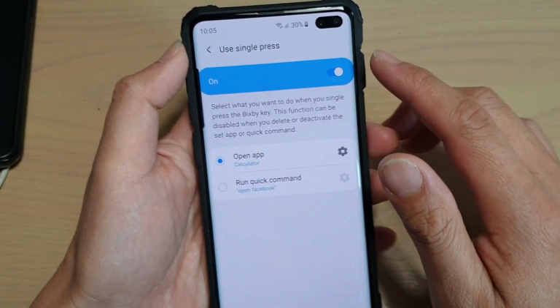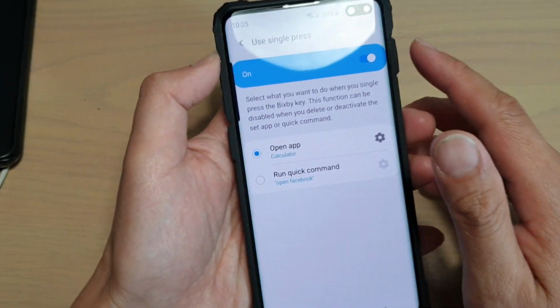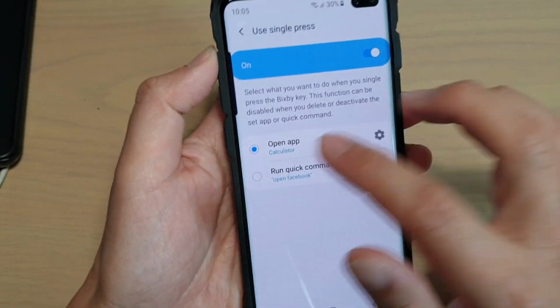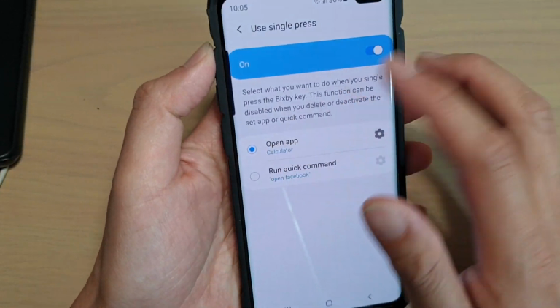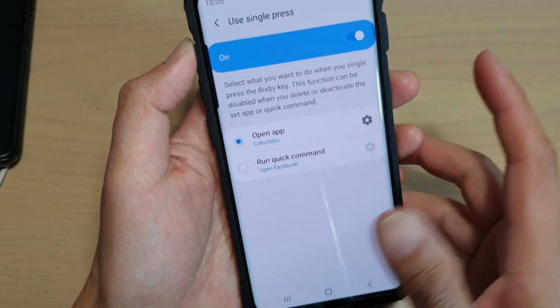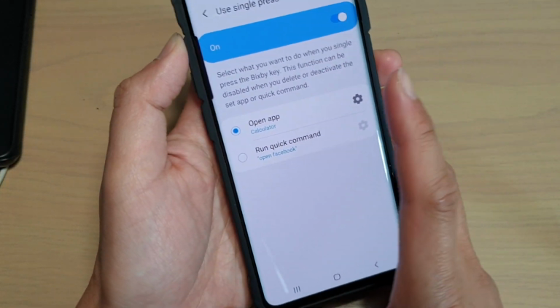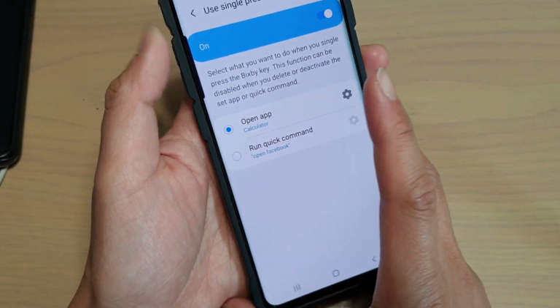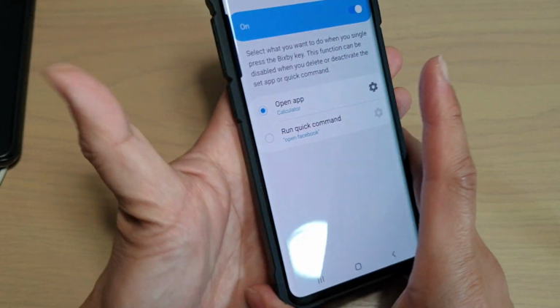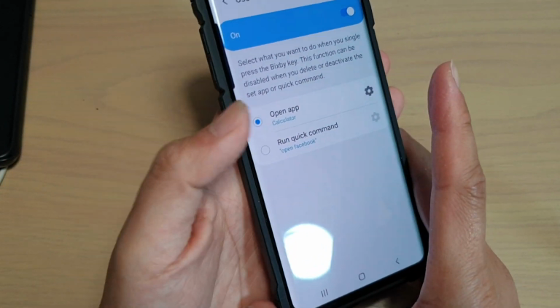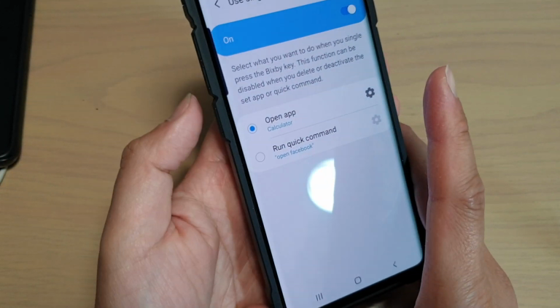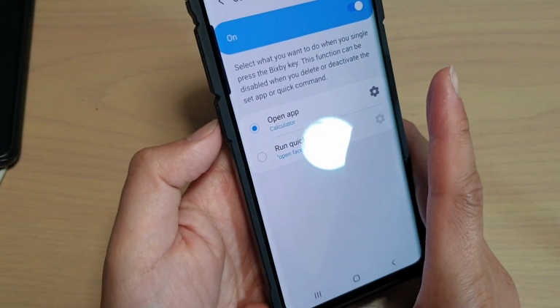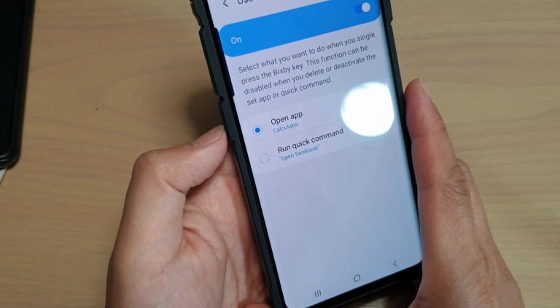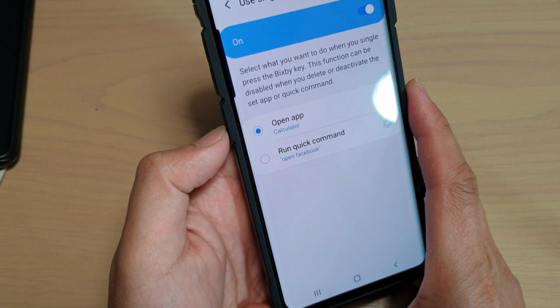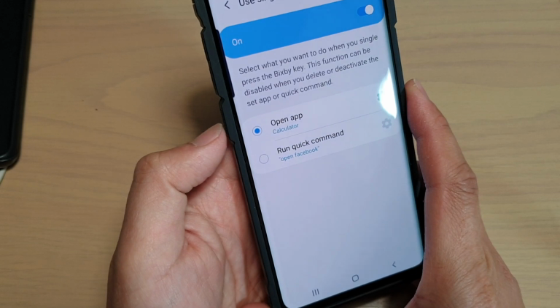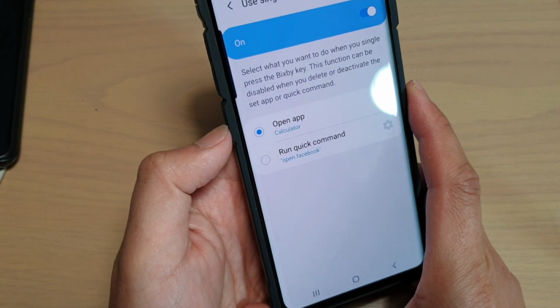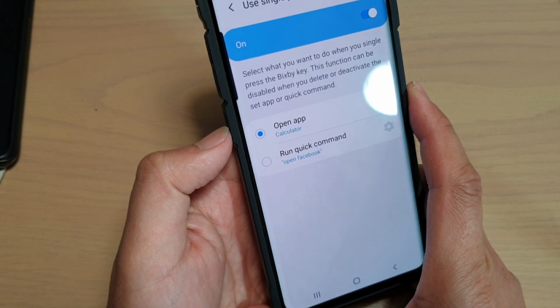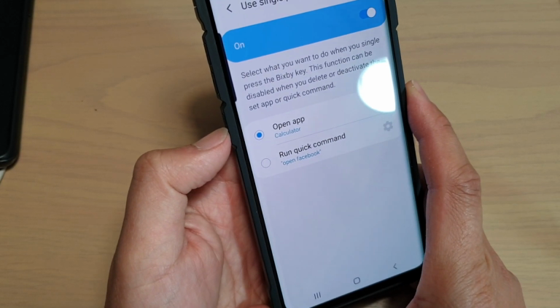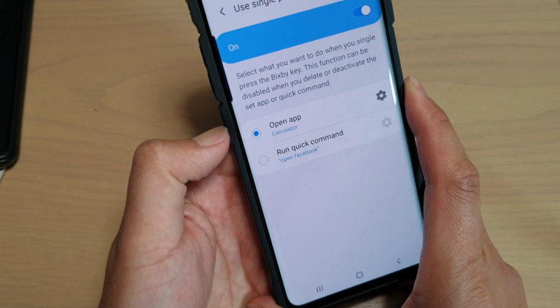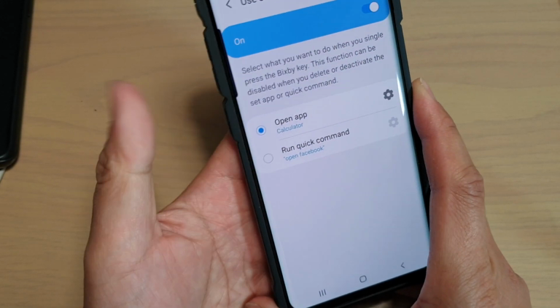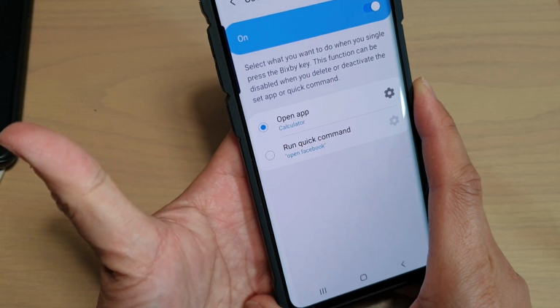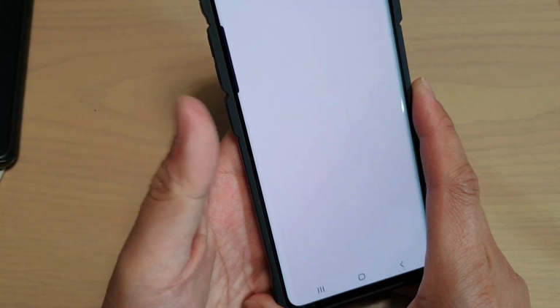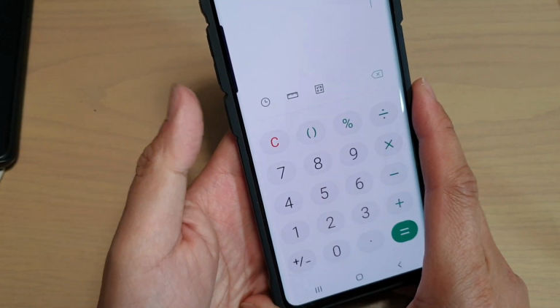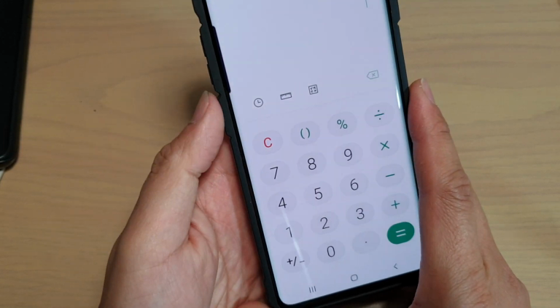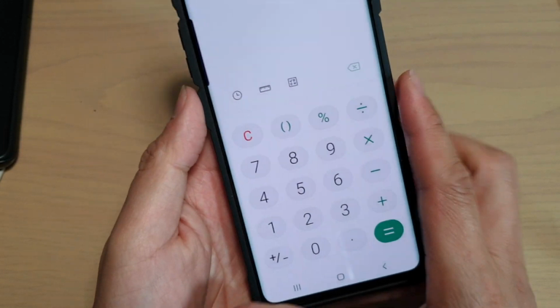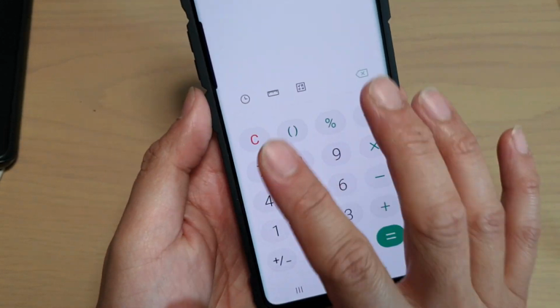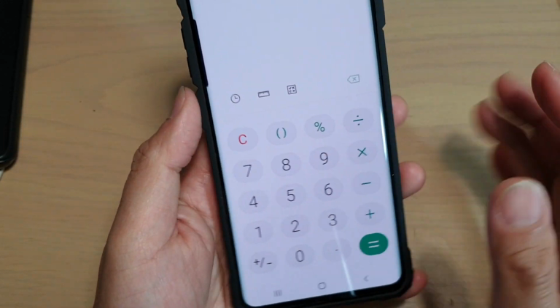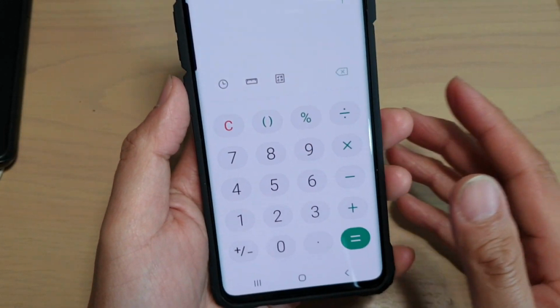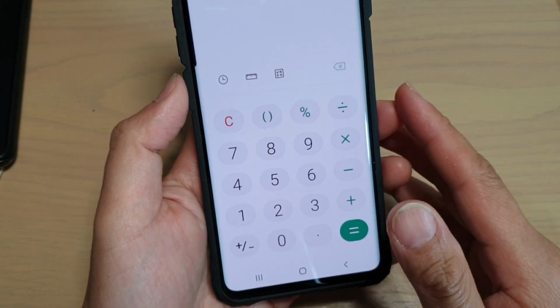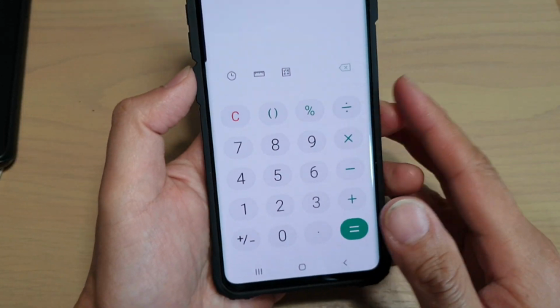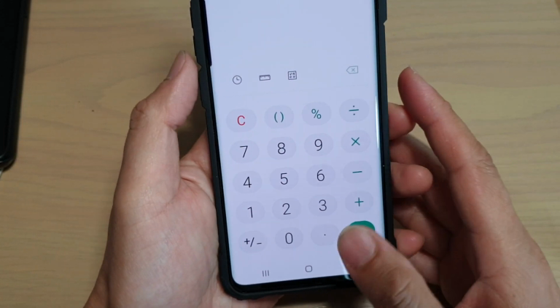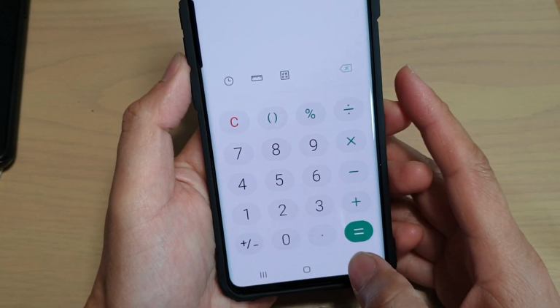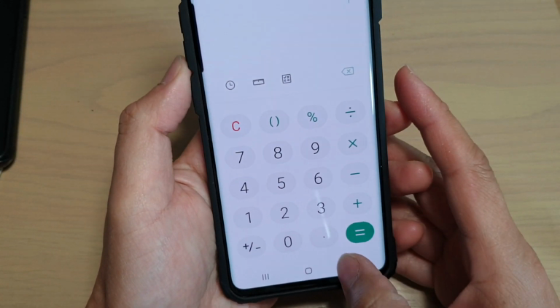So now that I choose Calculator, if I just press on it once, you can see the calculator will appear up here.